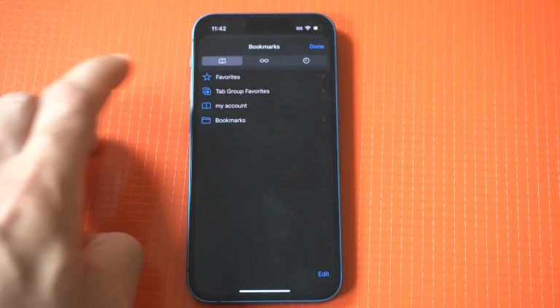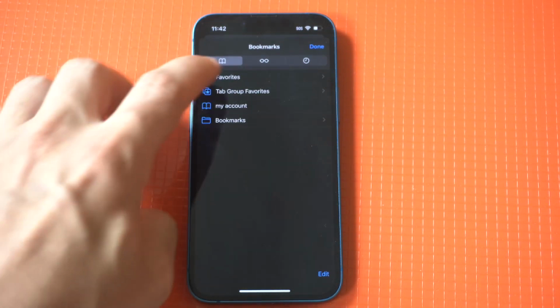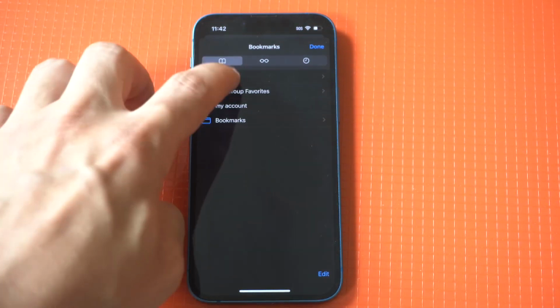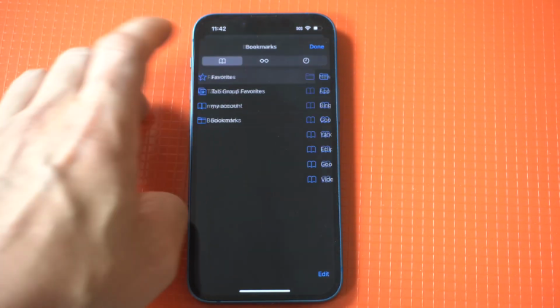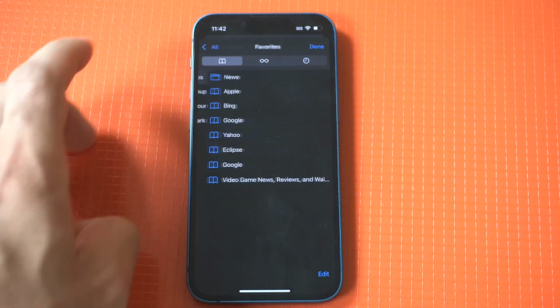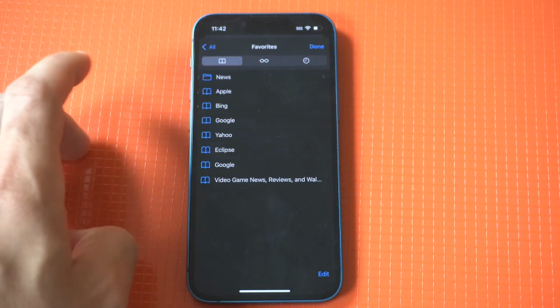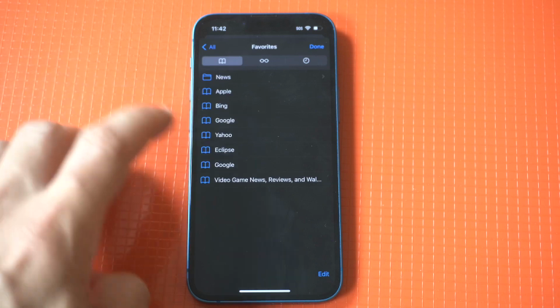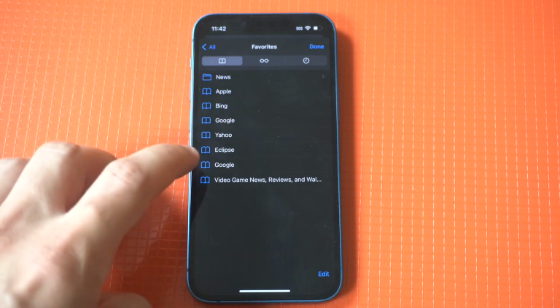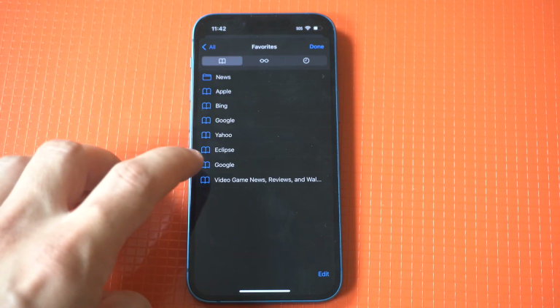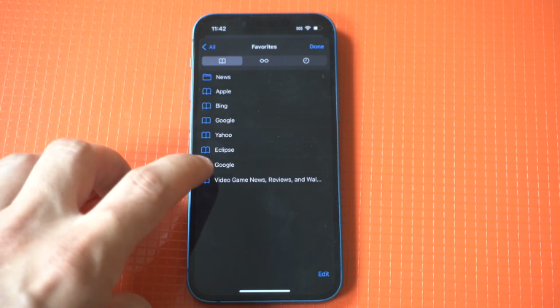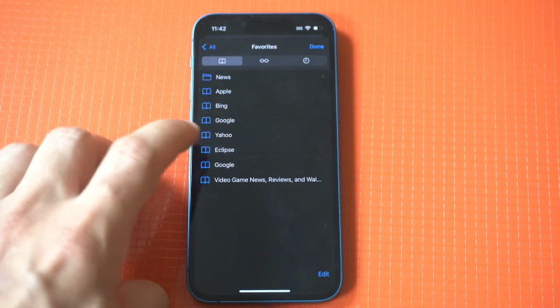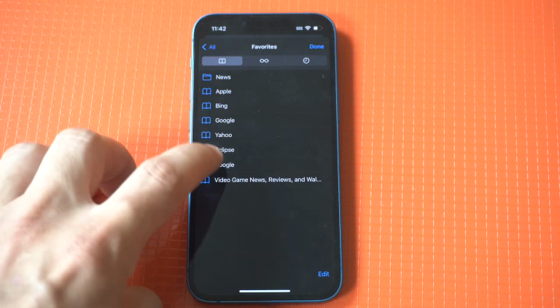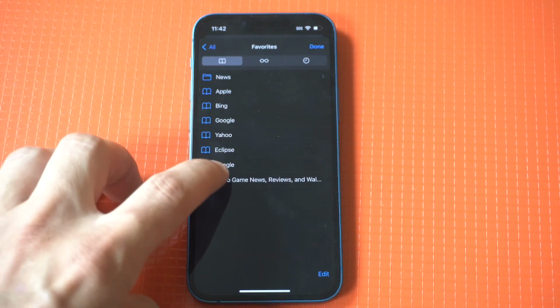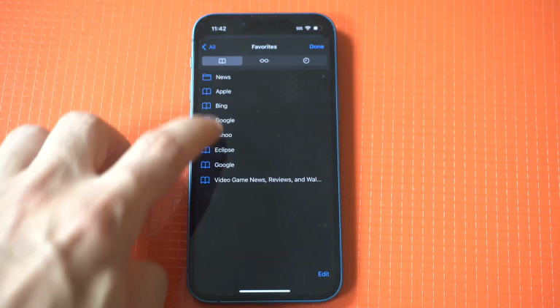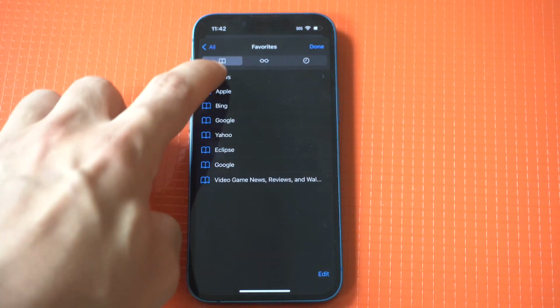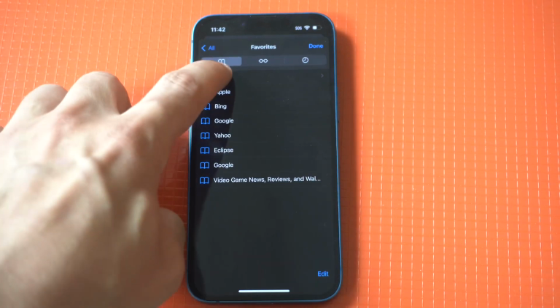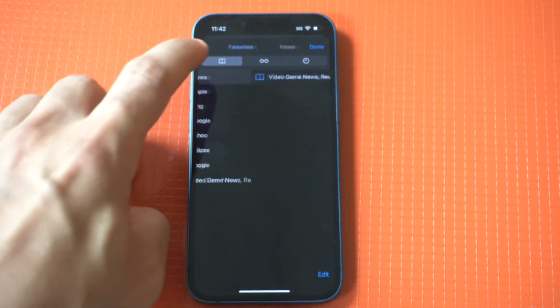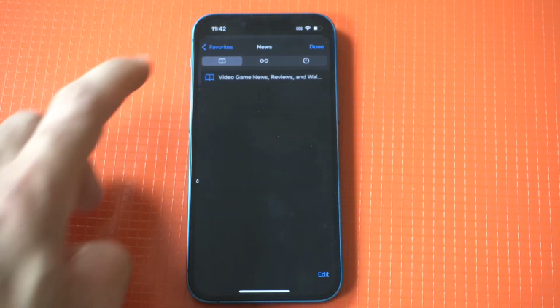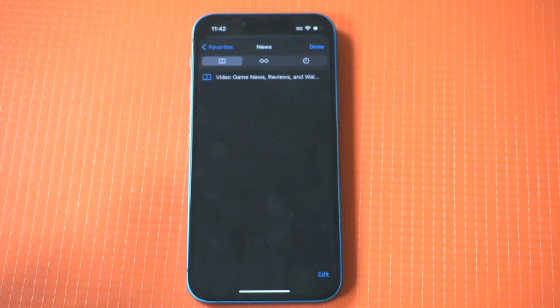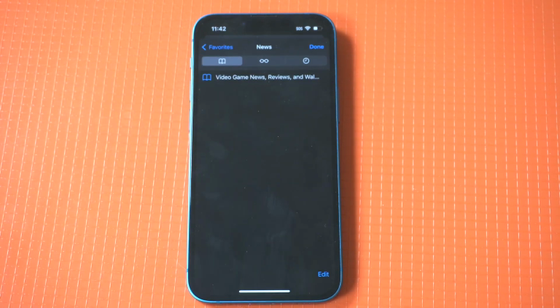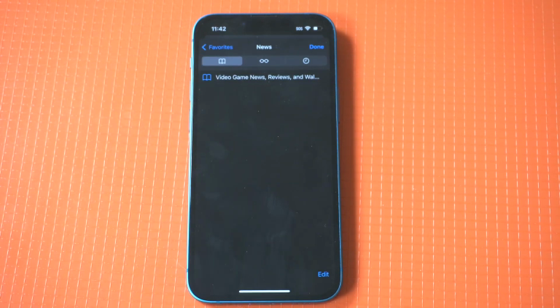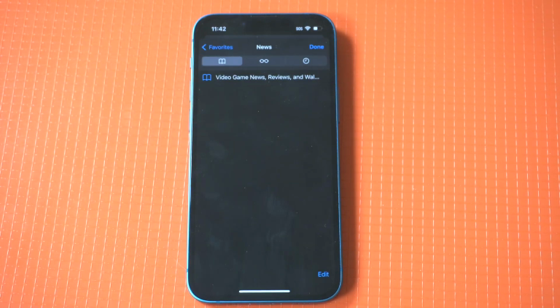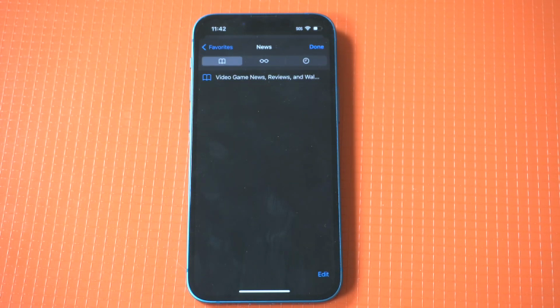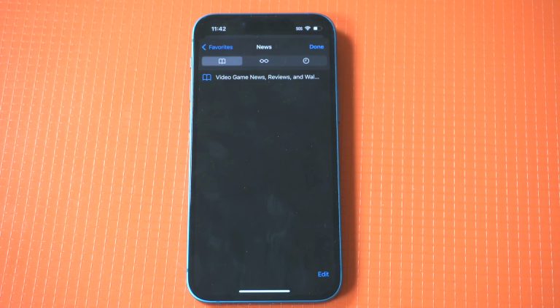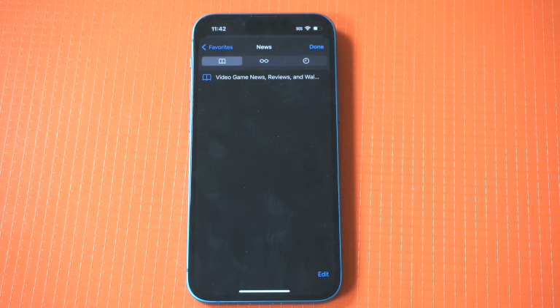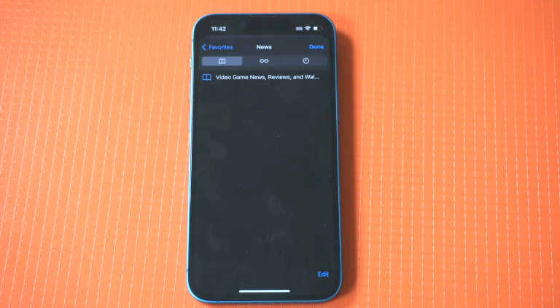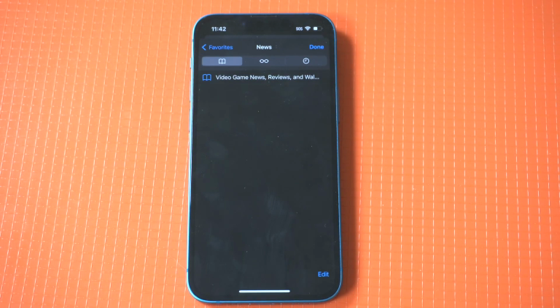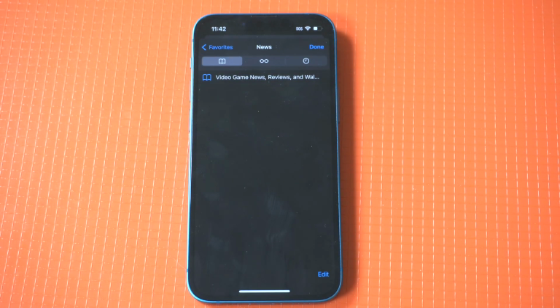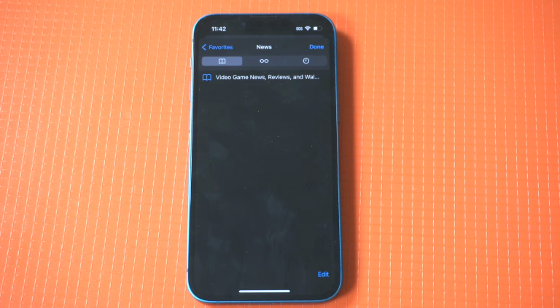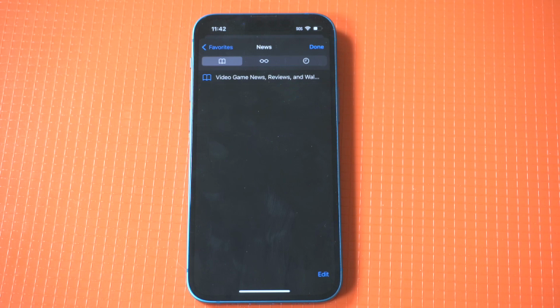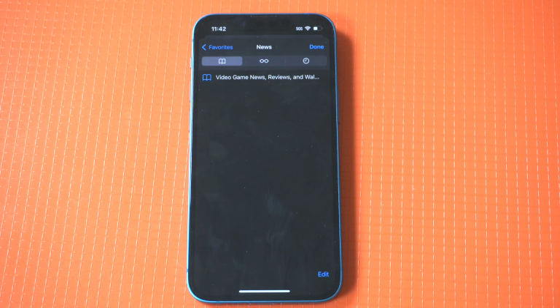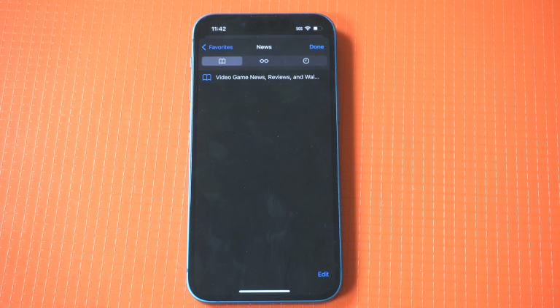Anyways, just a cool trick here to help you guys keep things organized on your iPhone 13. Thanks for watching this one and we'll see you all in the next video.